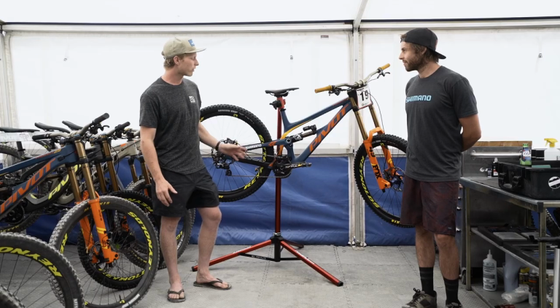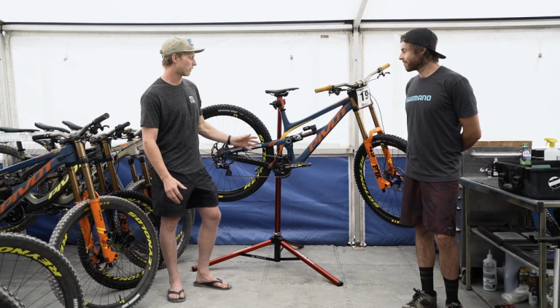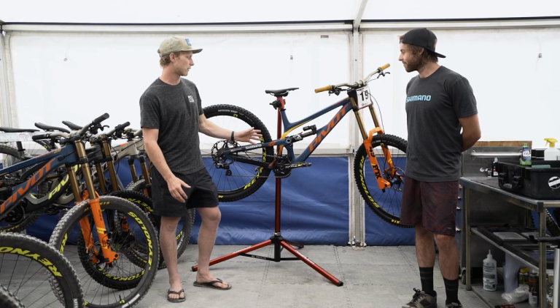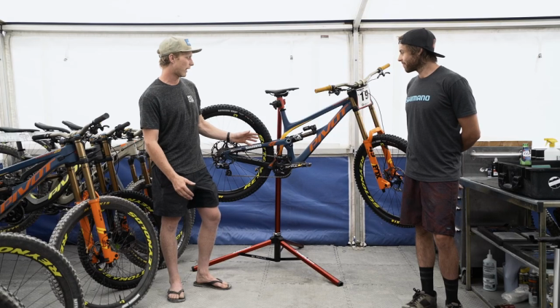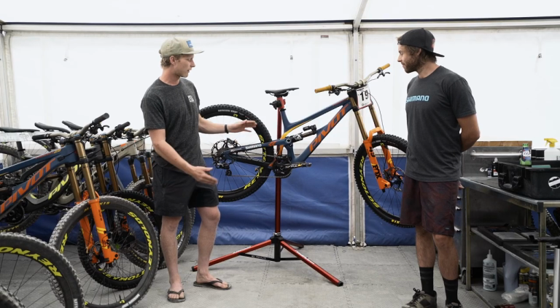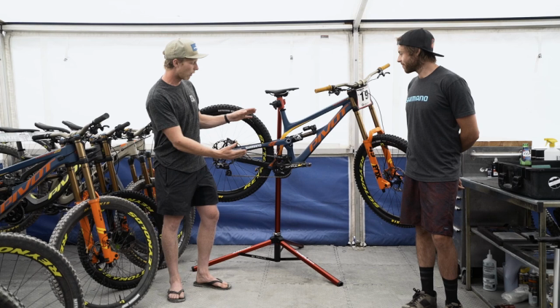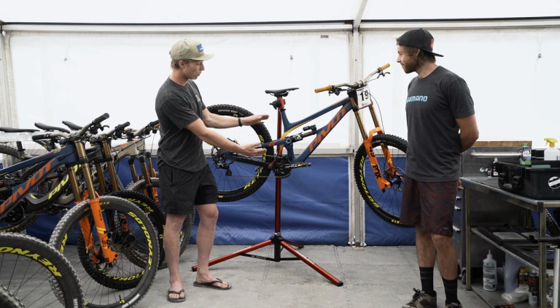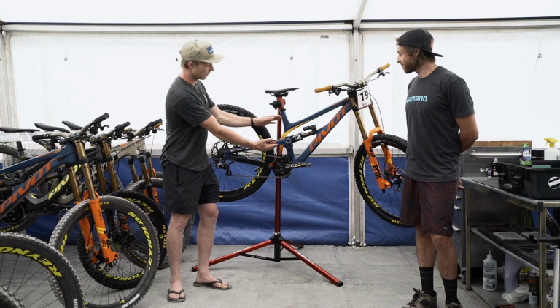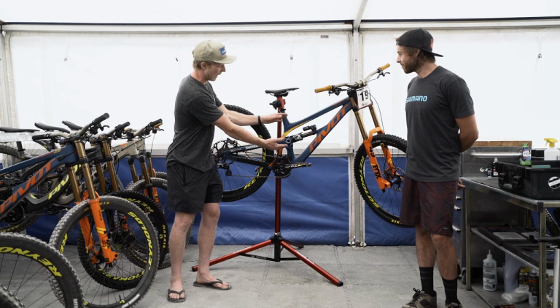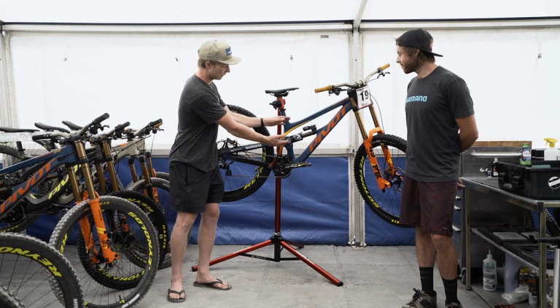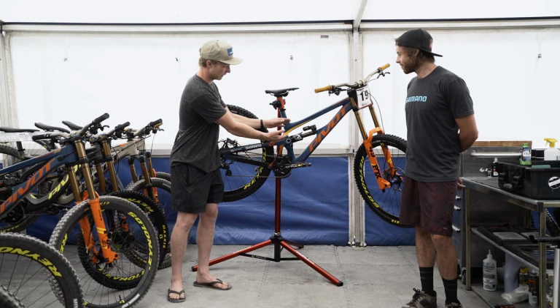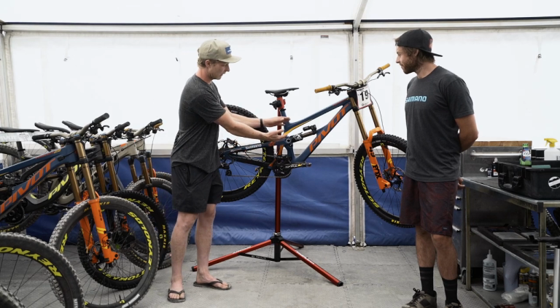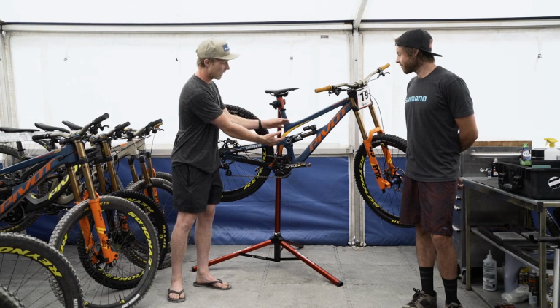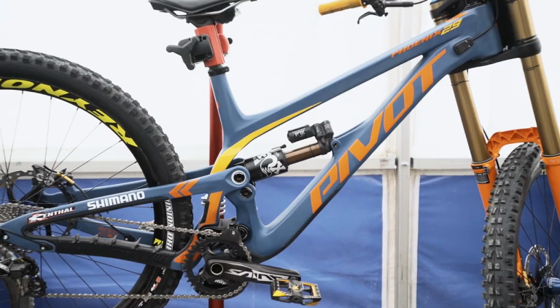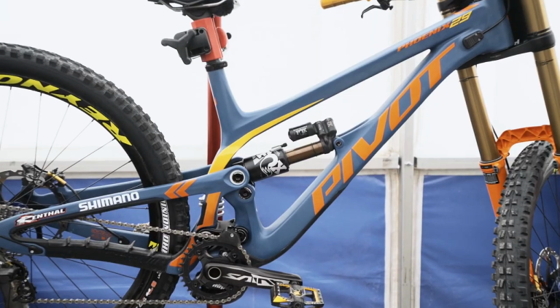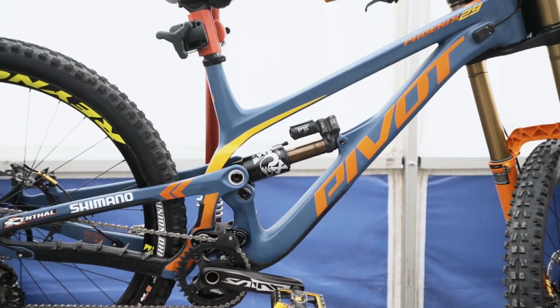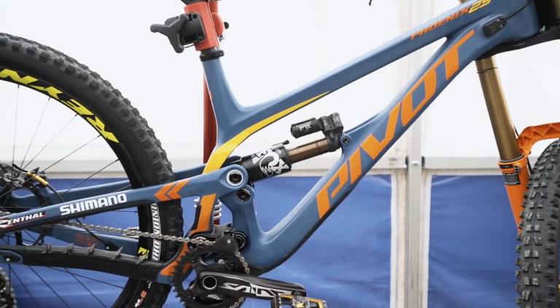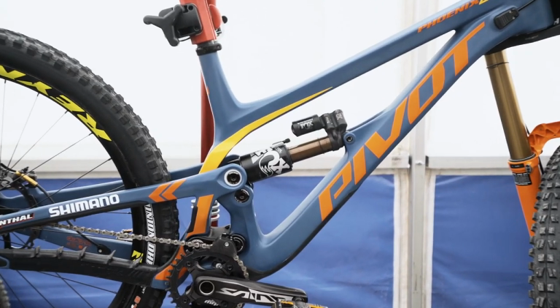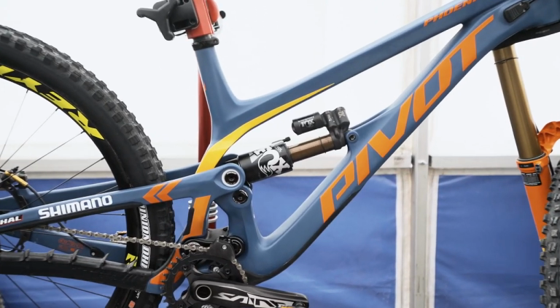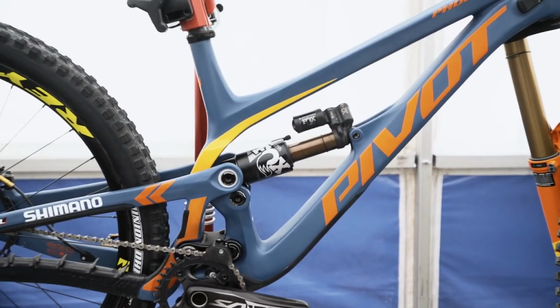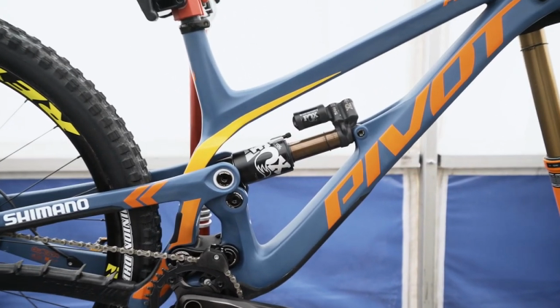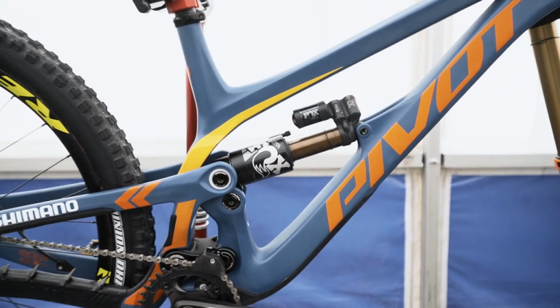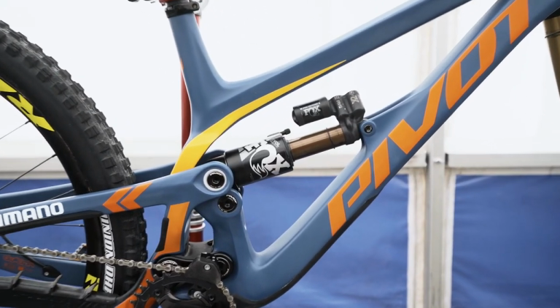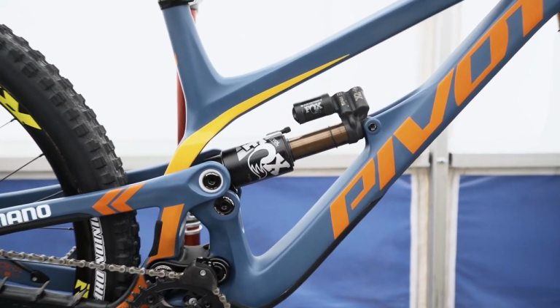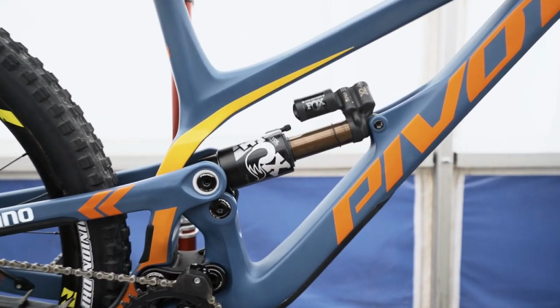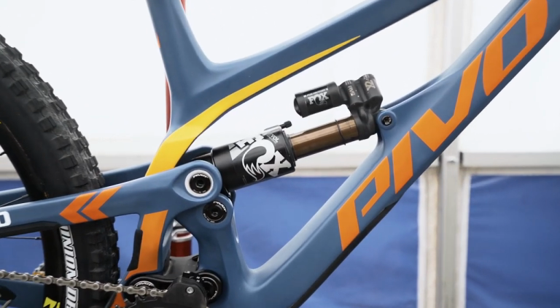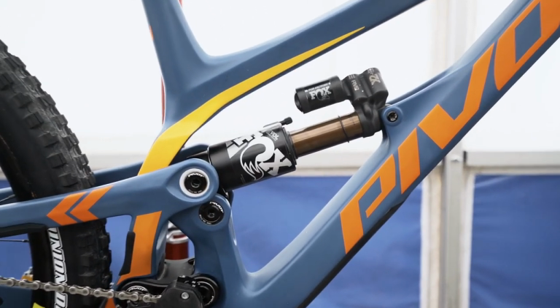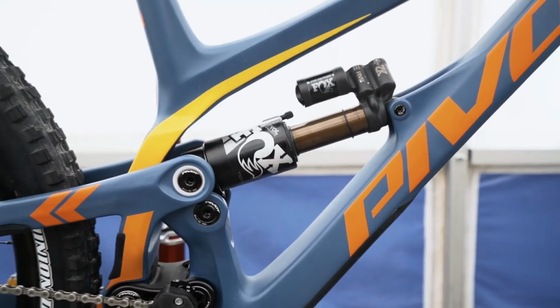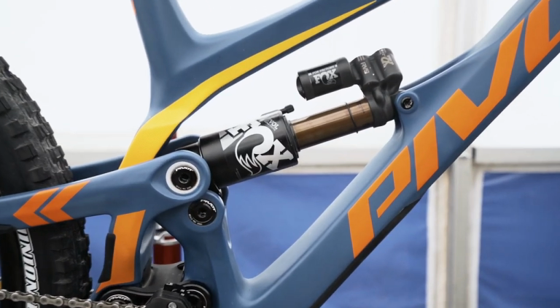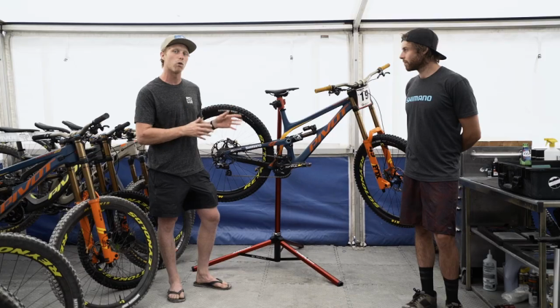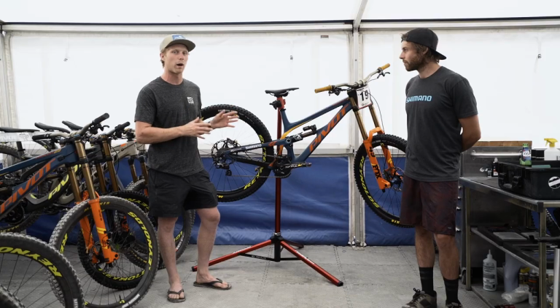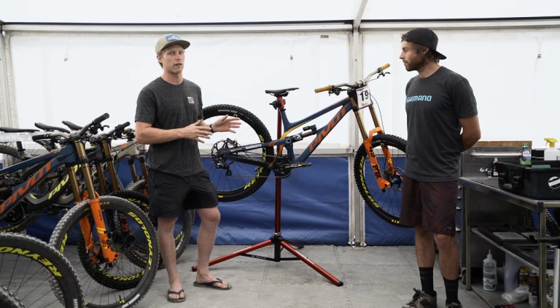Also on this bike, it's a lot more compact, as you can see here, which gives us a much higher standover height compared to the old bike.